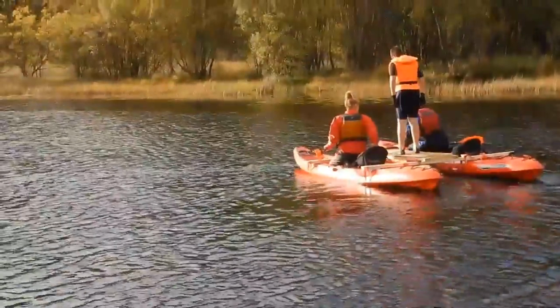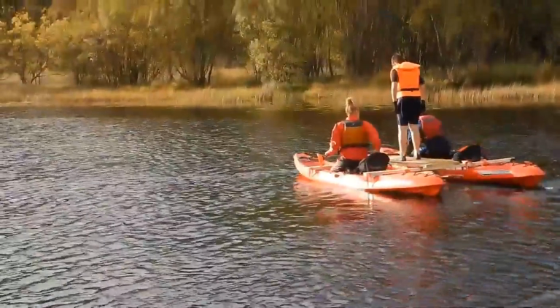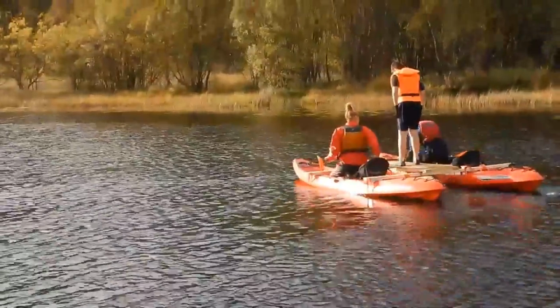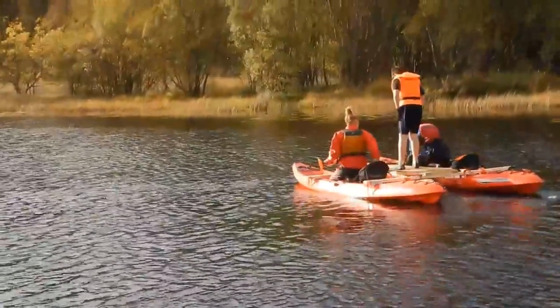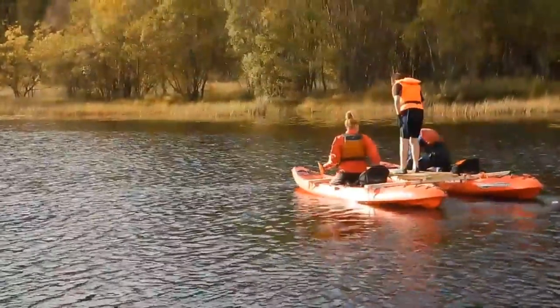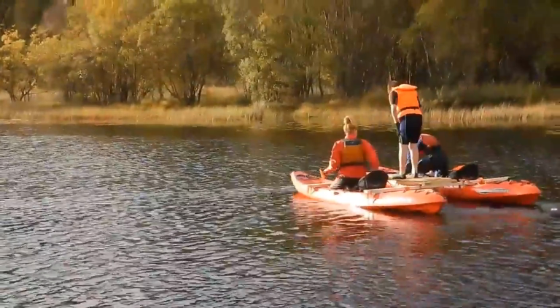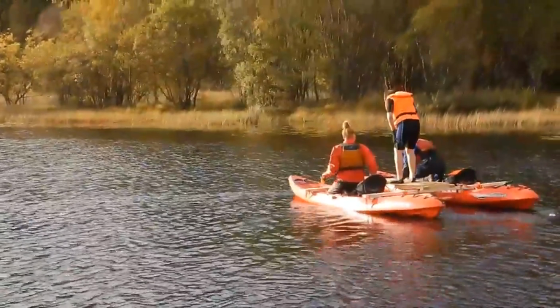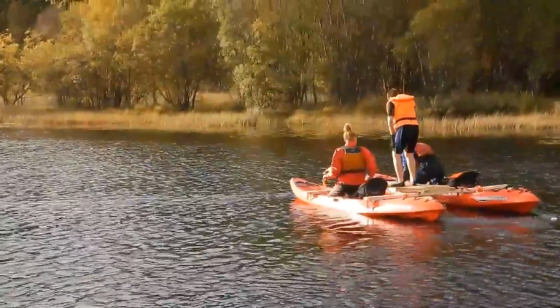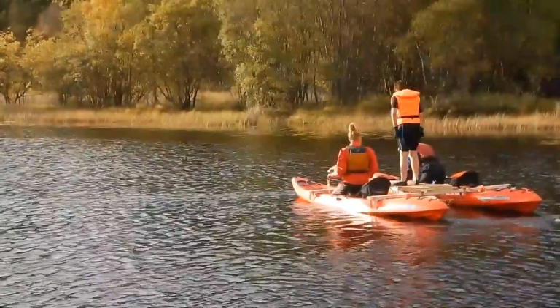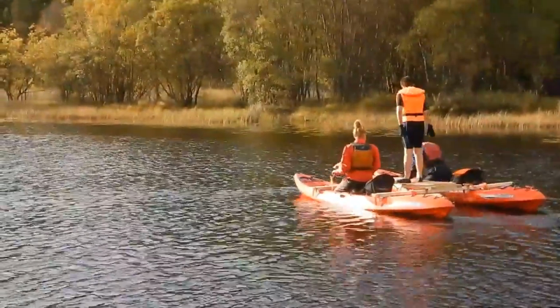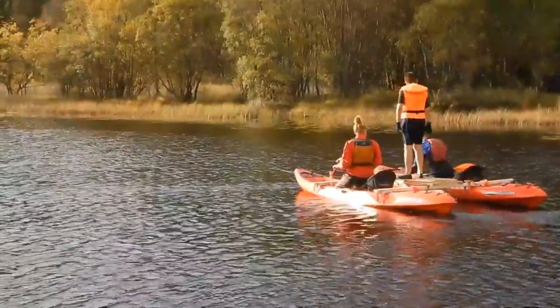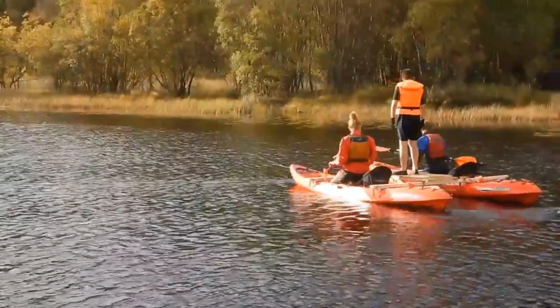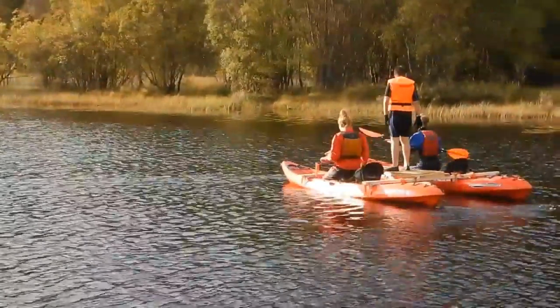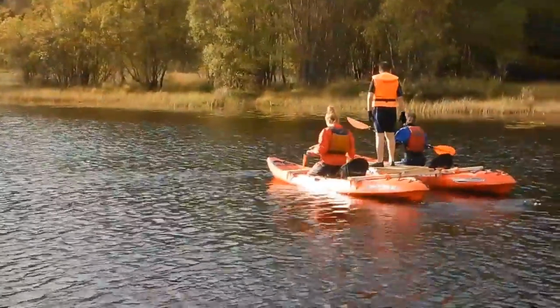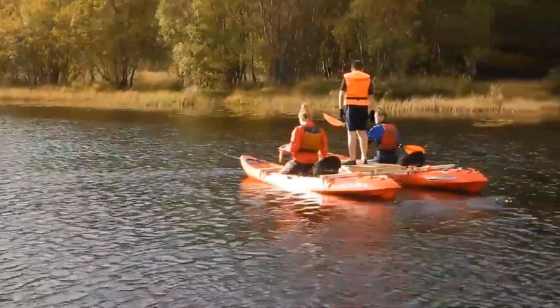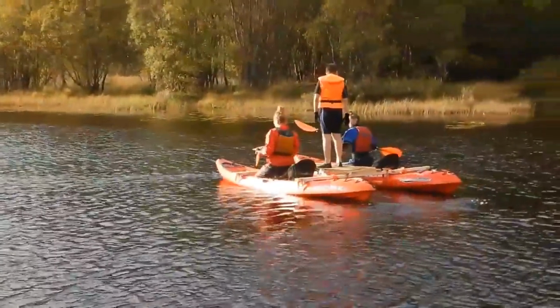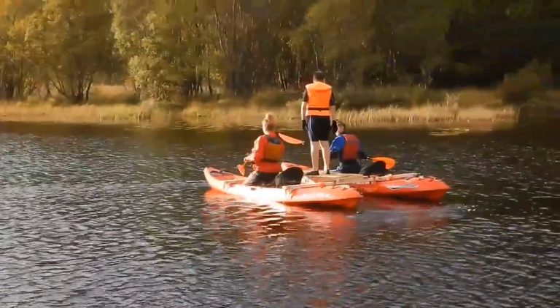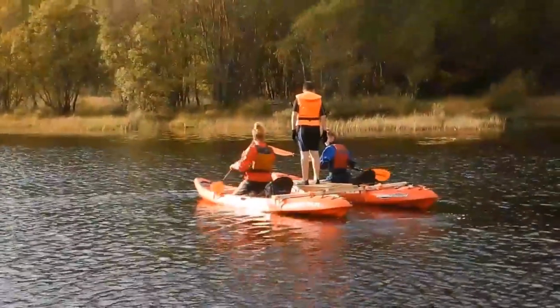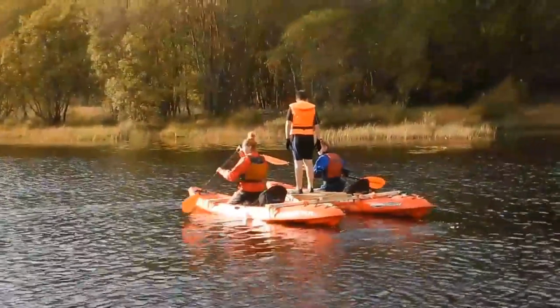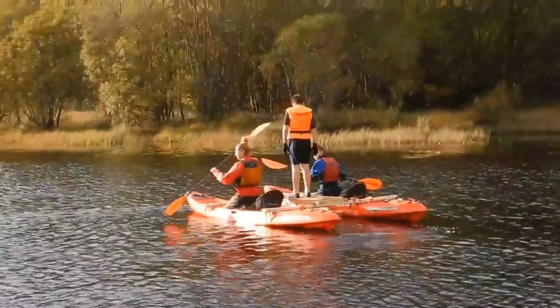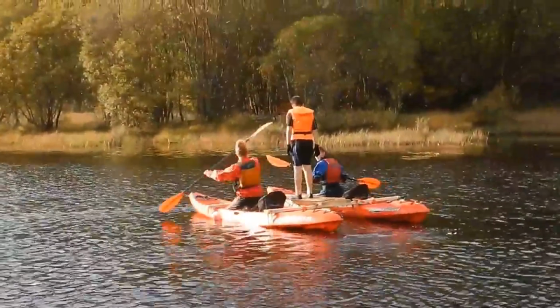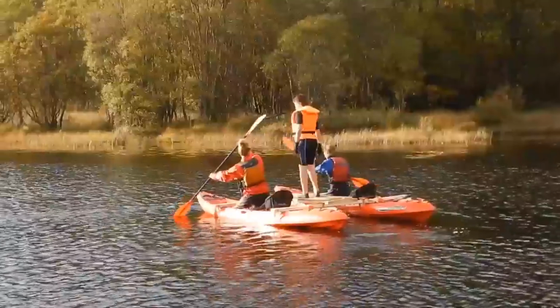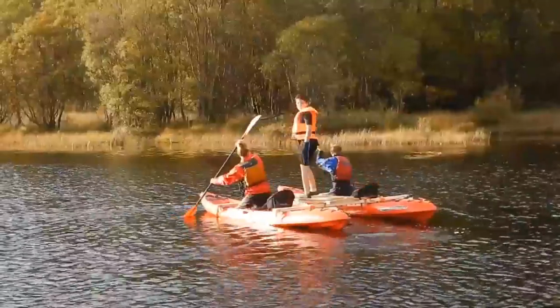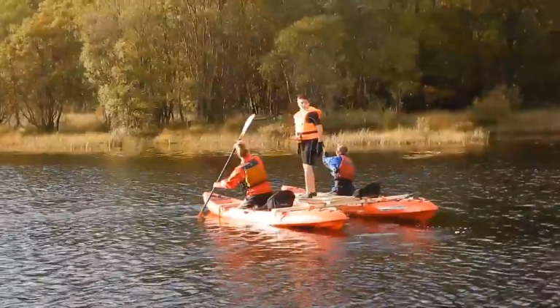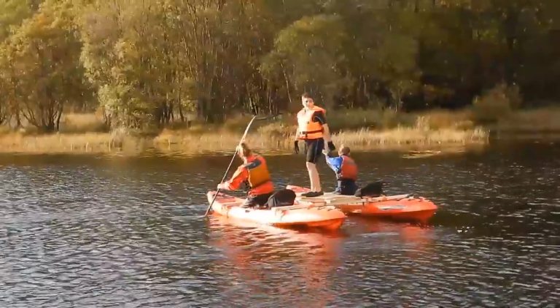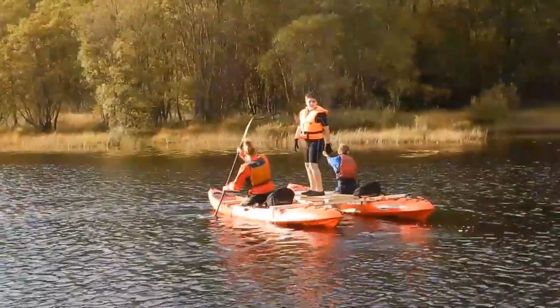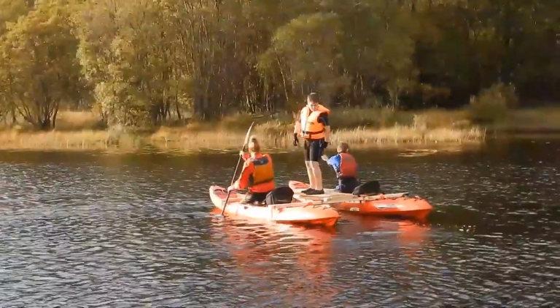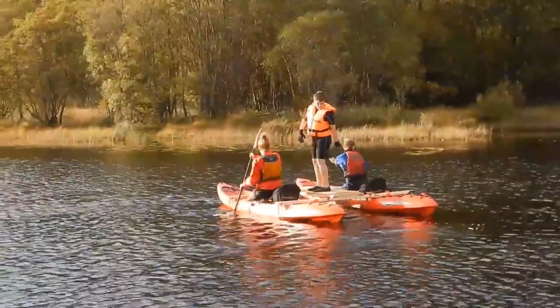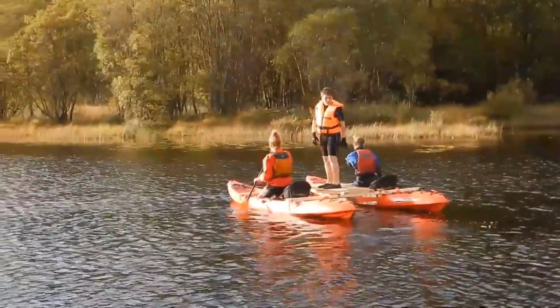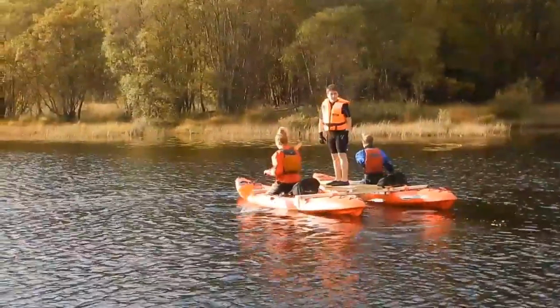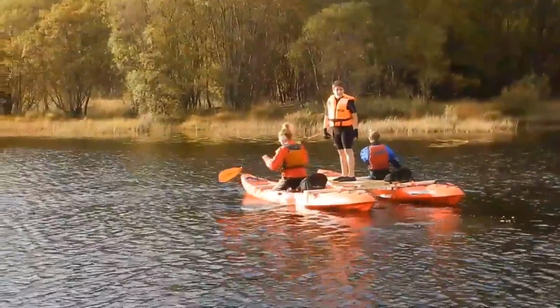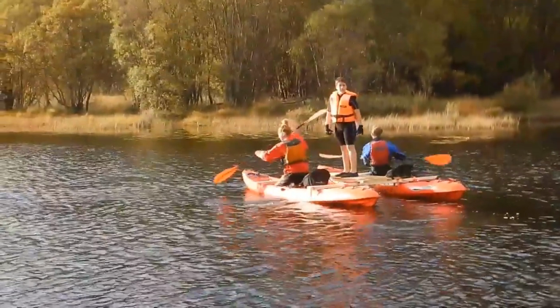At the back, that small mount will take the electric motor. I just don't have it with me today because I don't have a battery — that's still got to be tried and tested.